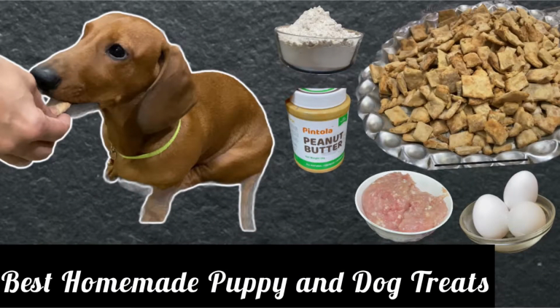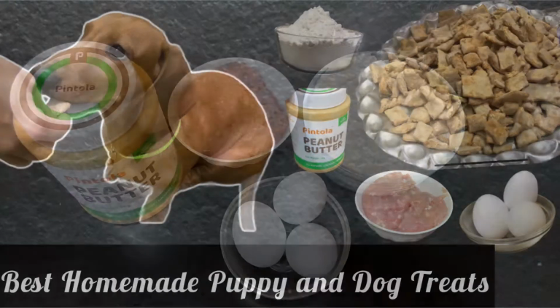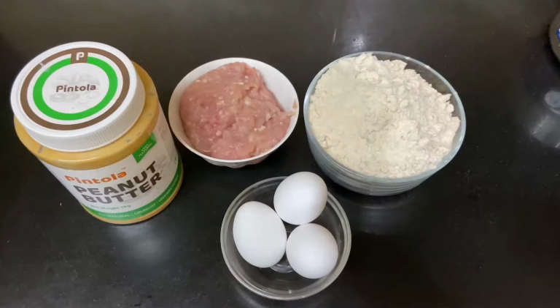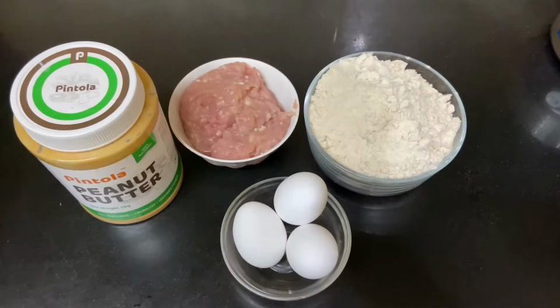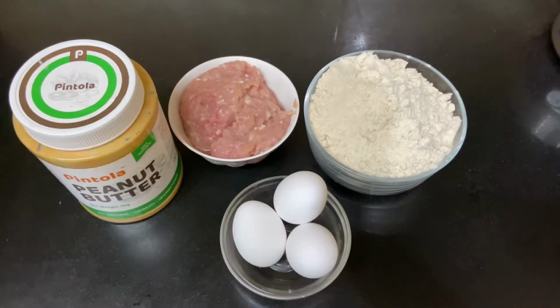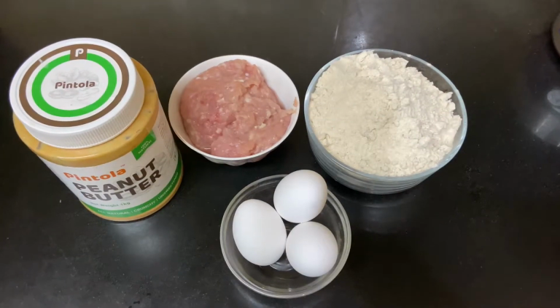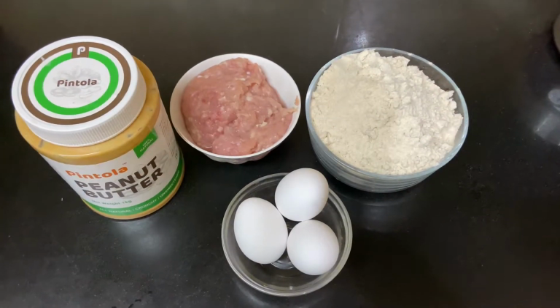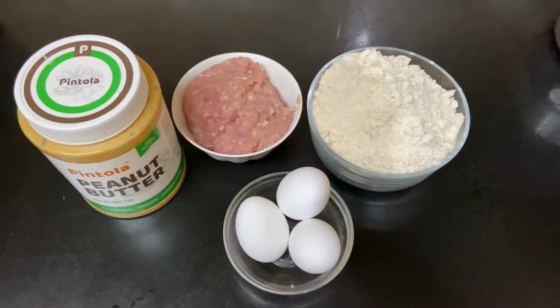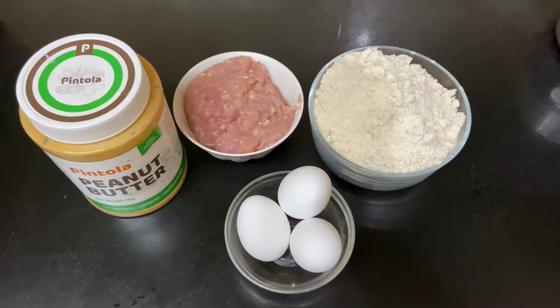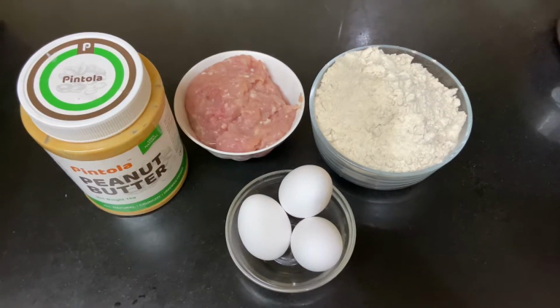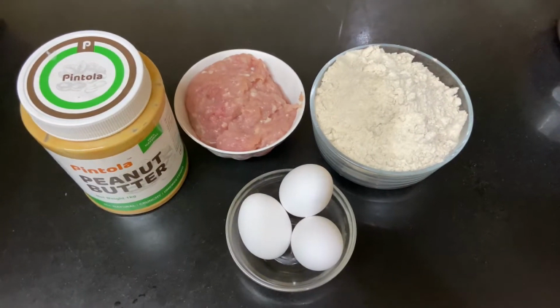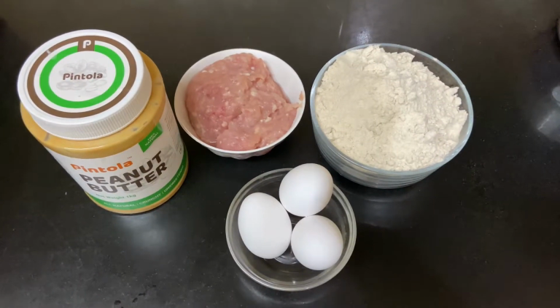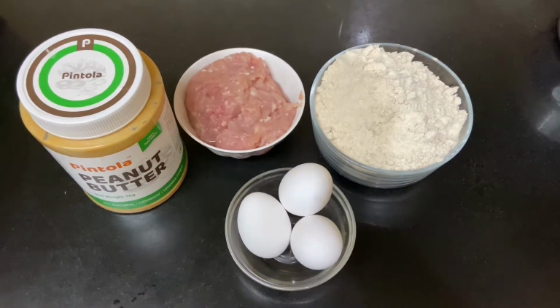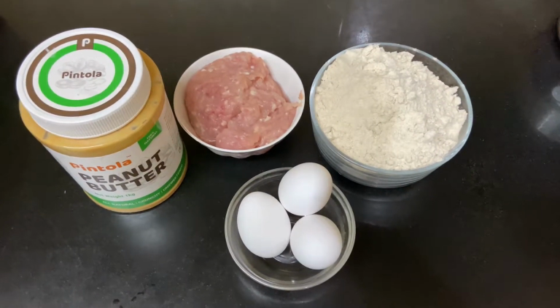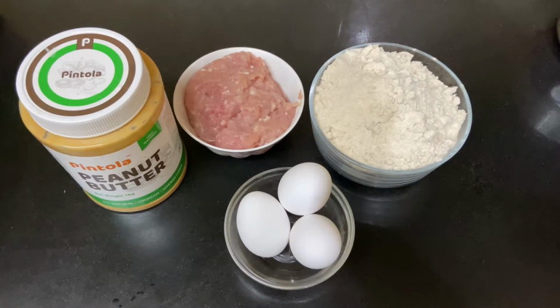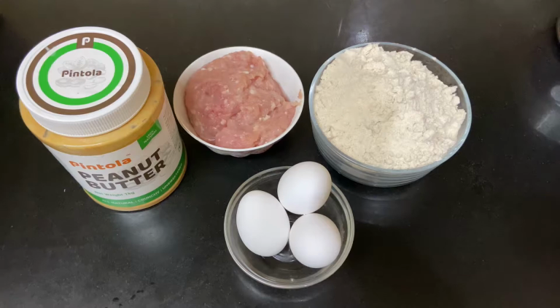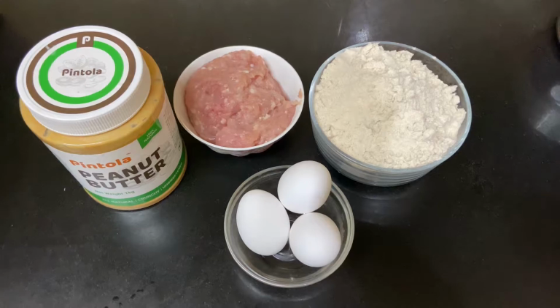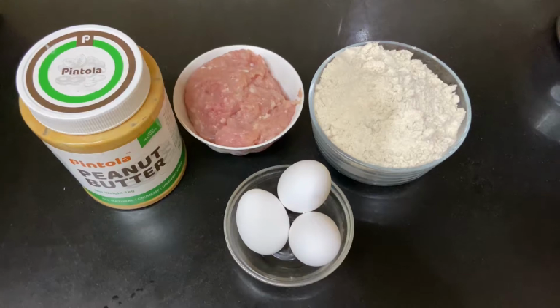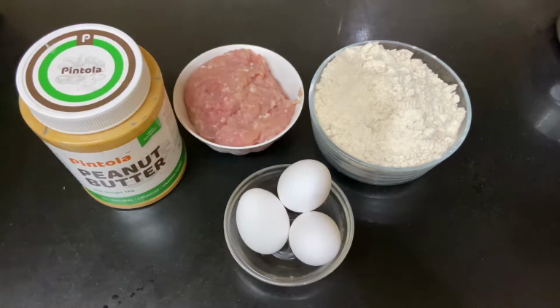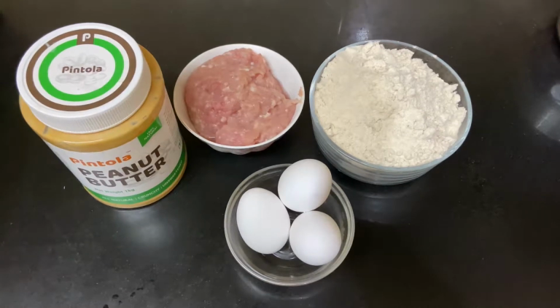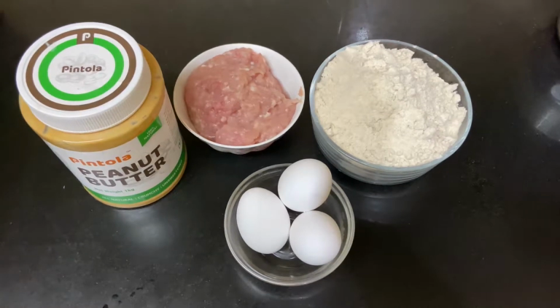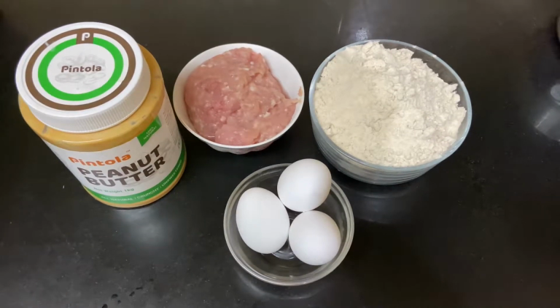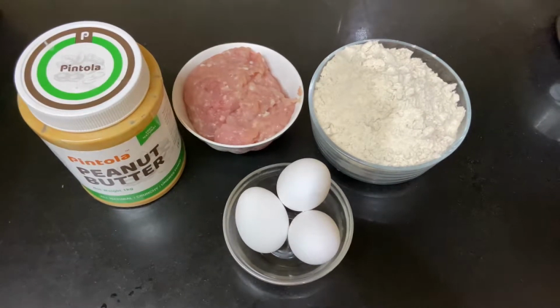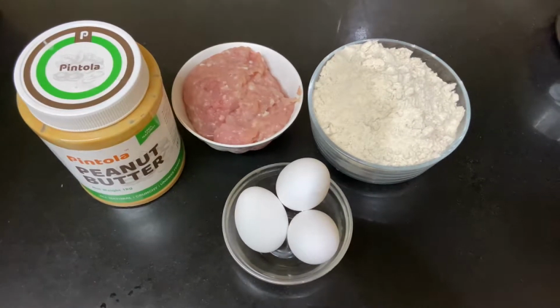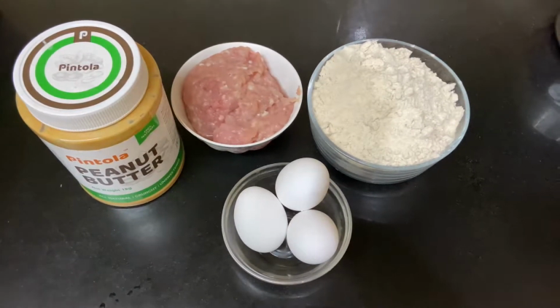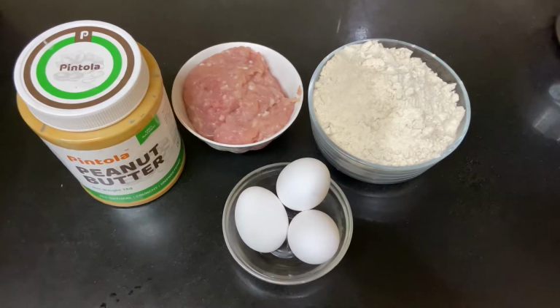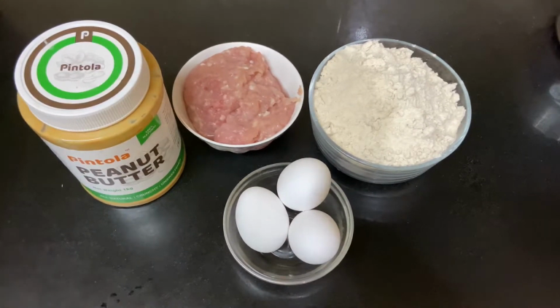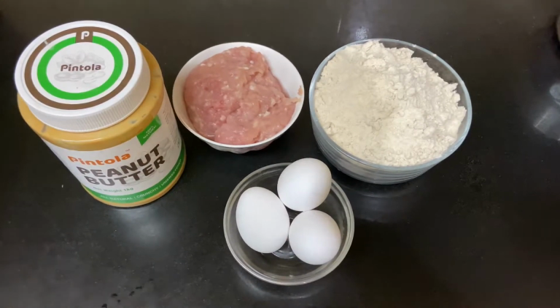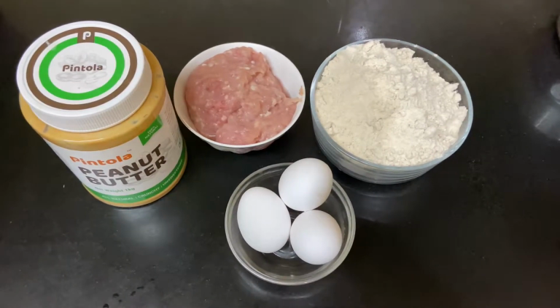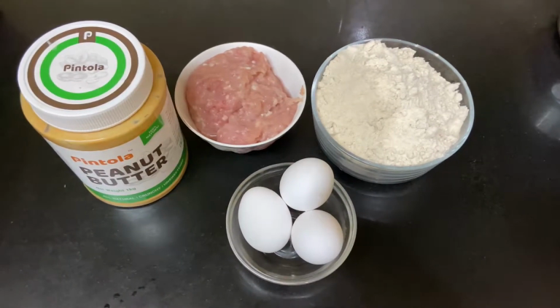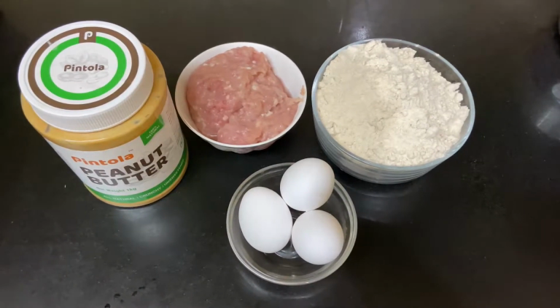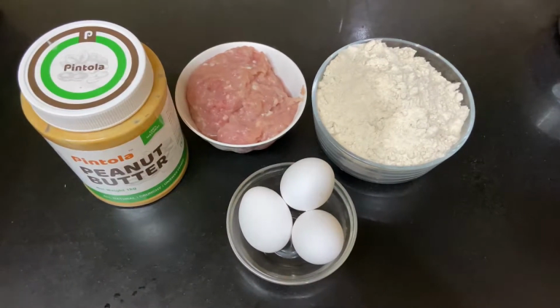Guys, today we are going to make homemade treats for the dogs, and you can see how easy it is.